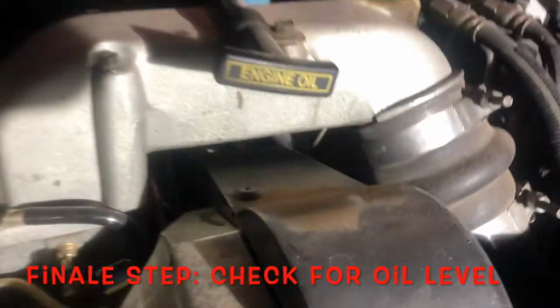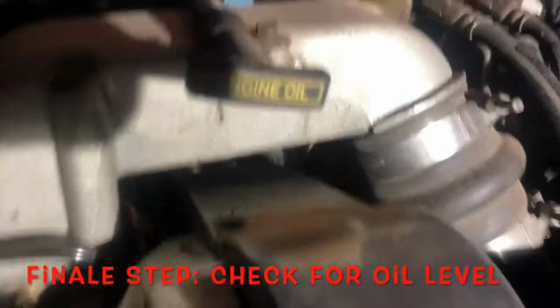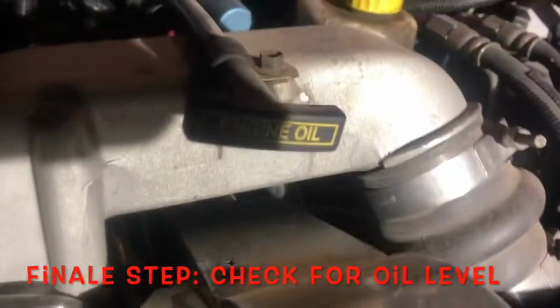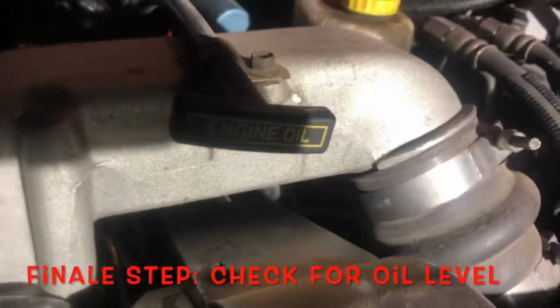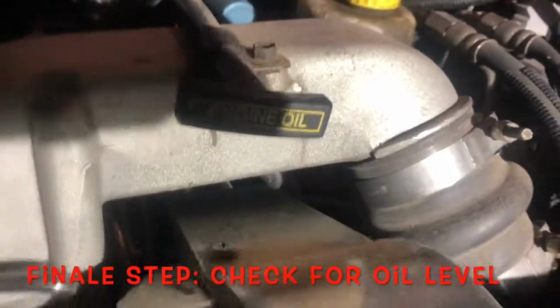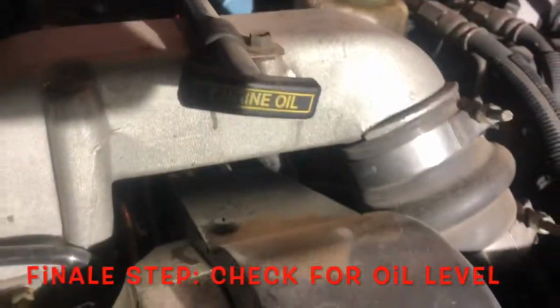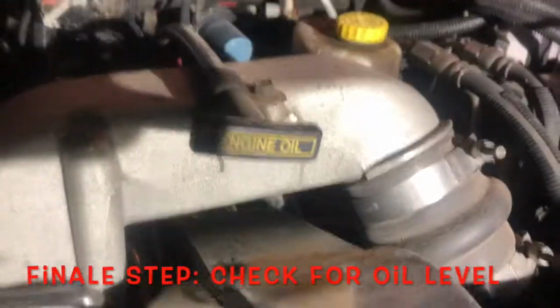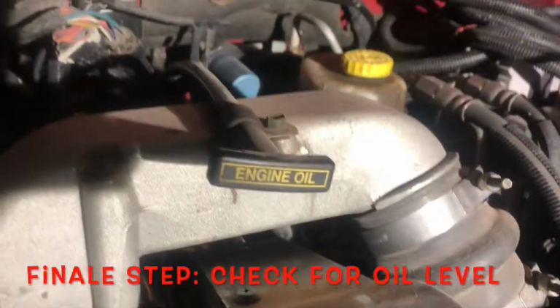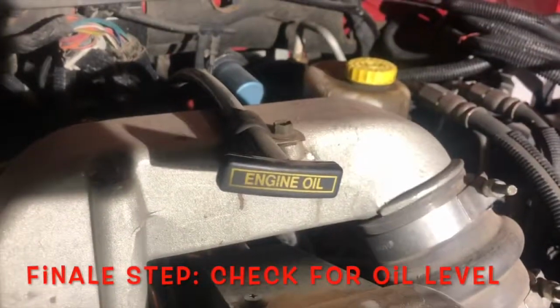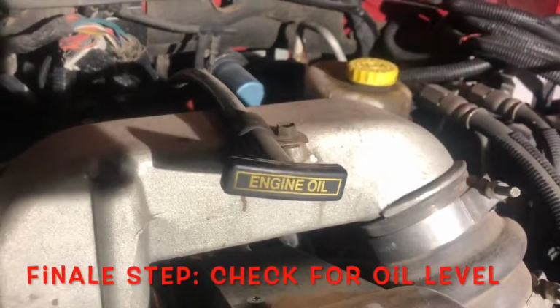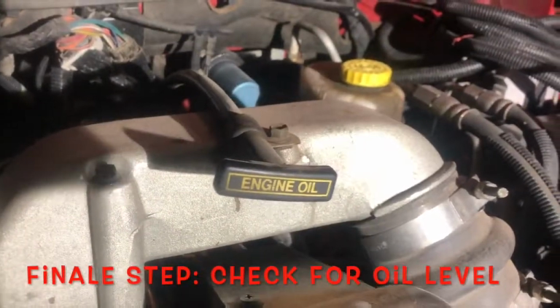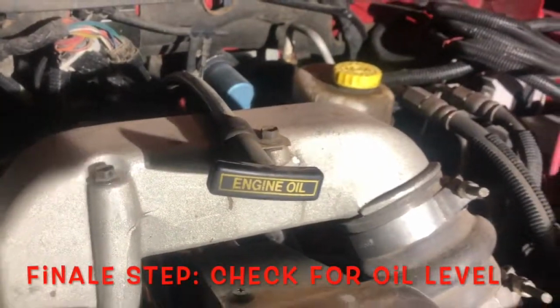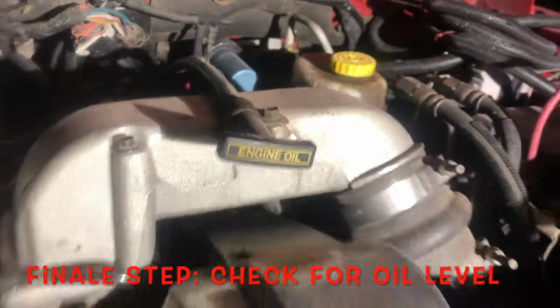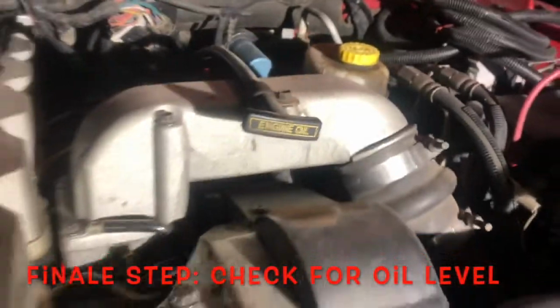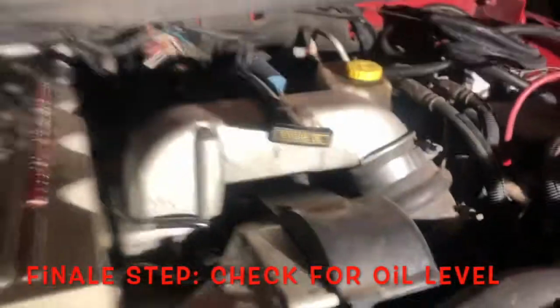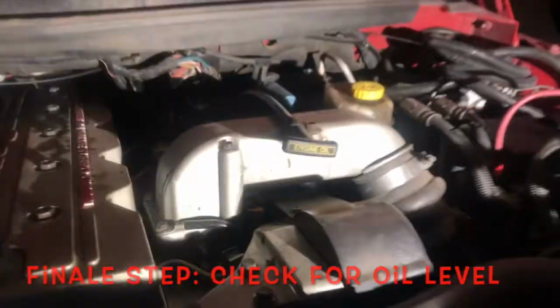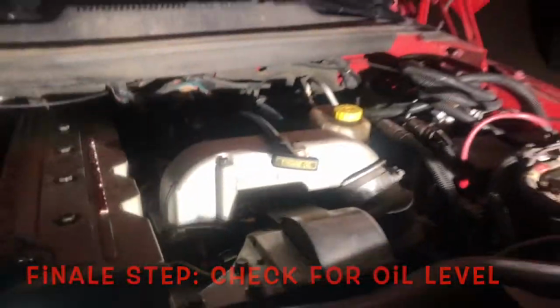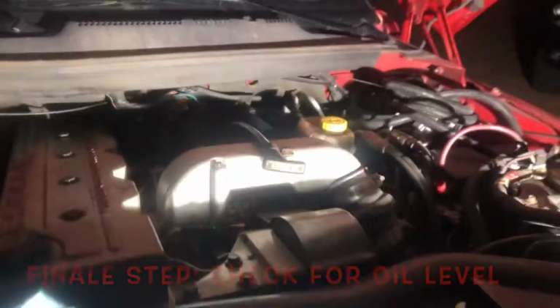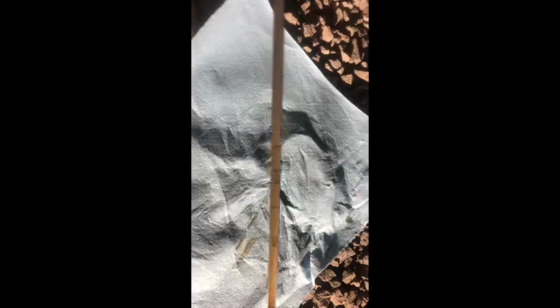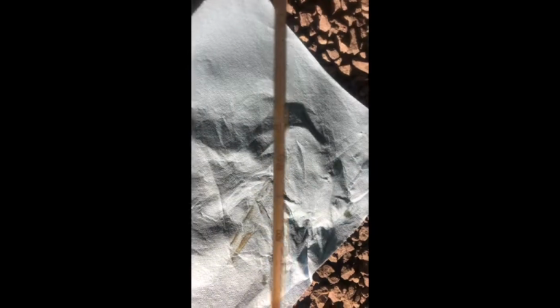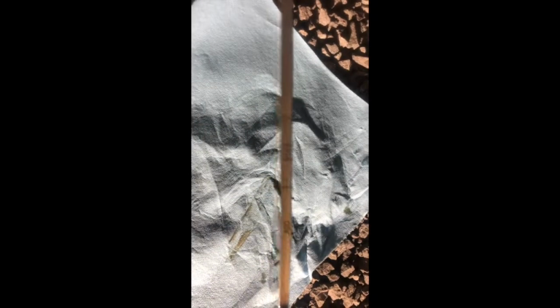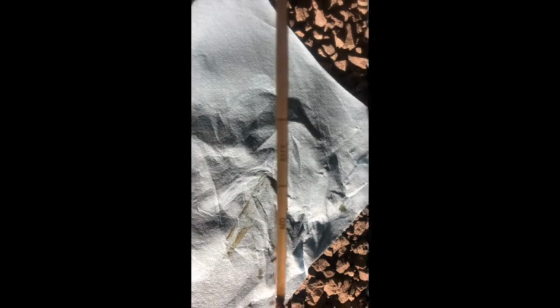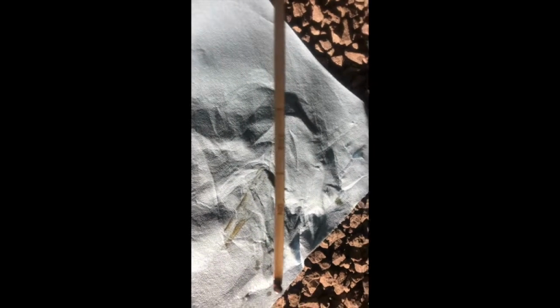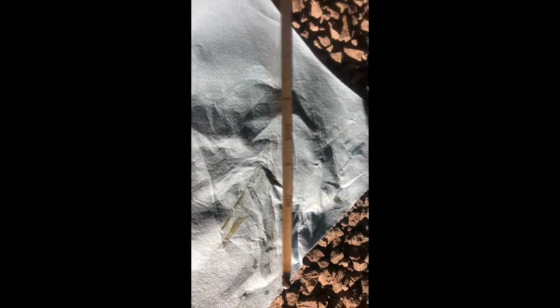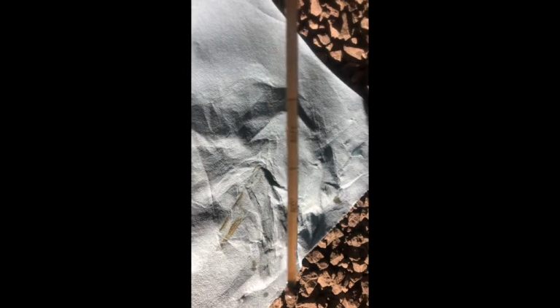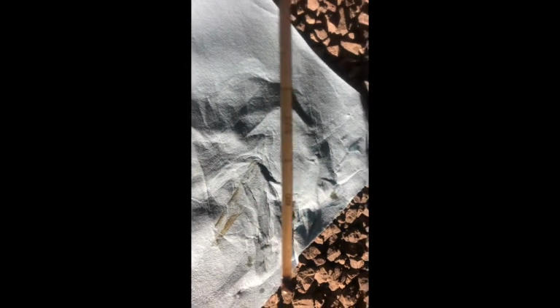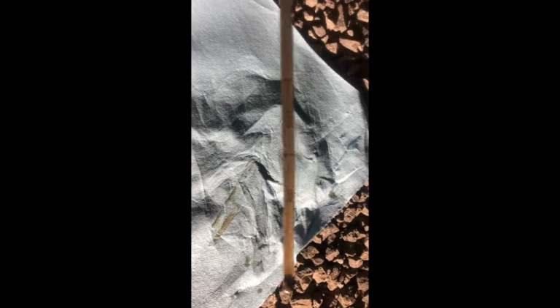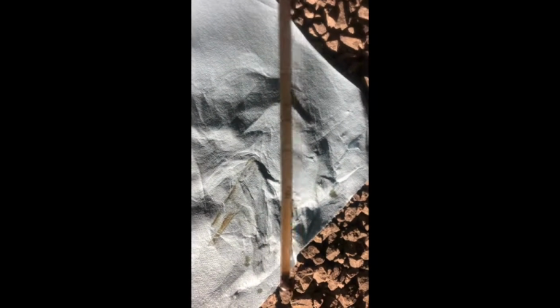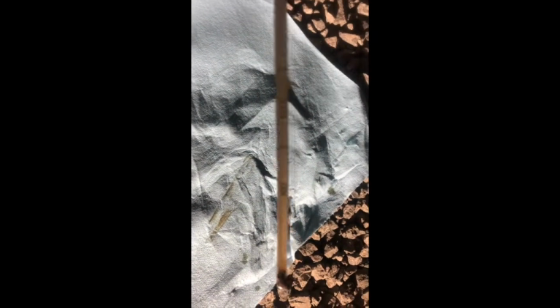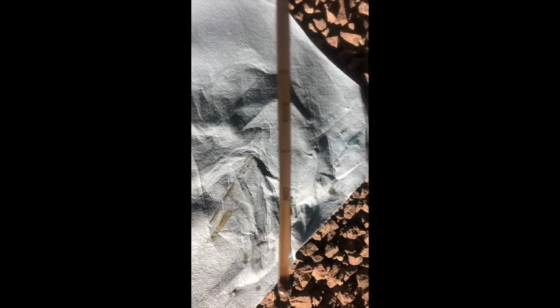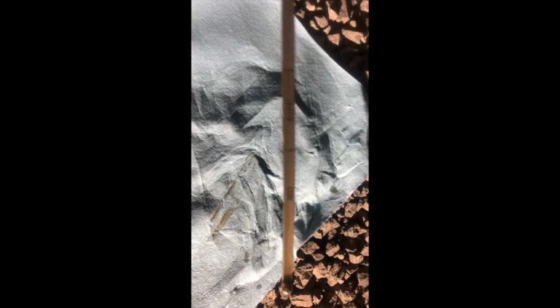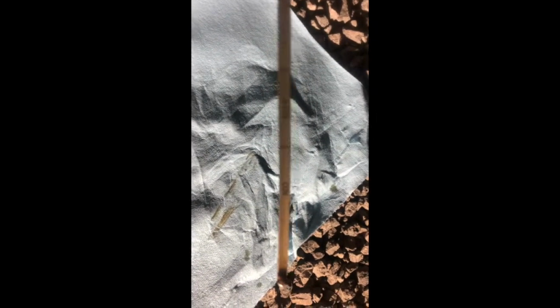Final step: check your oil level. Use the oil dipstick to check for your level. If needed, add more oil.